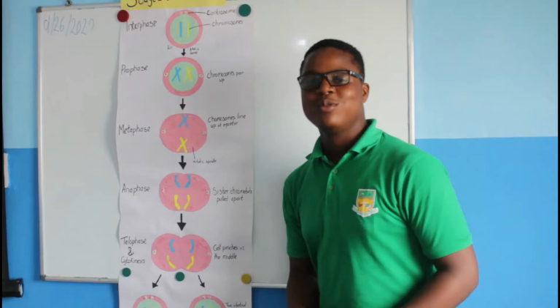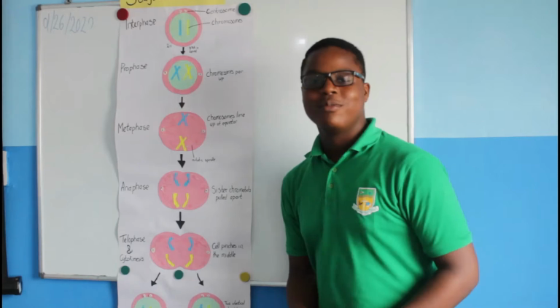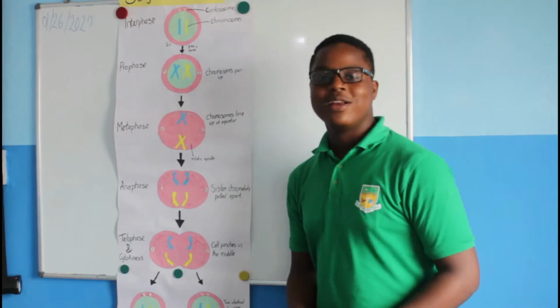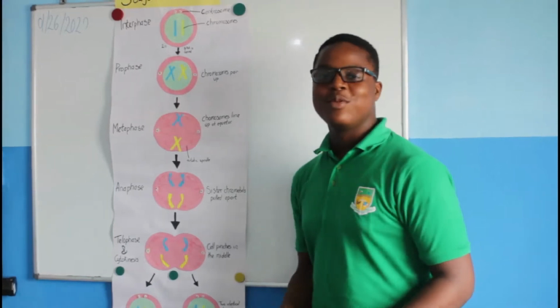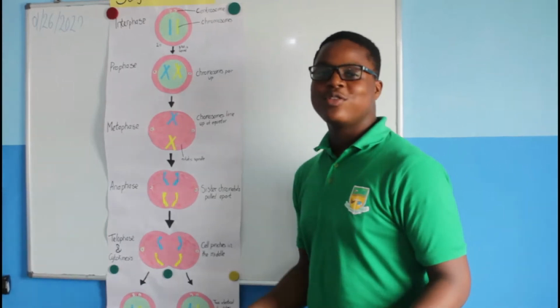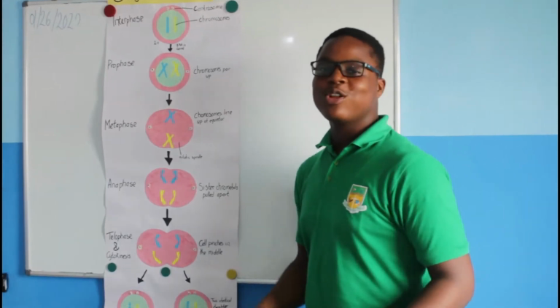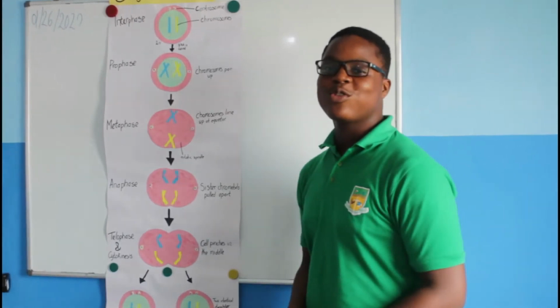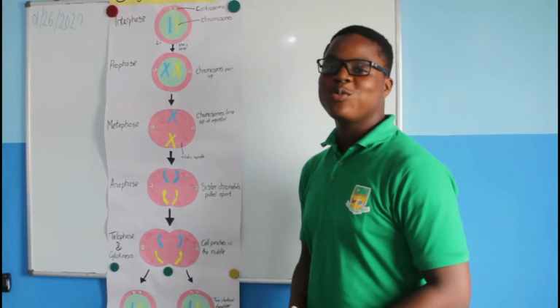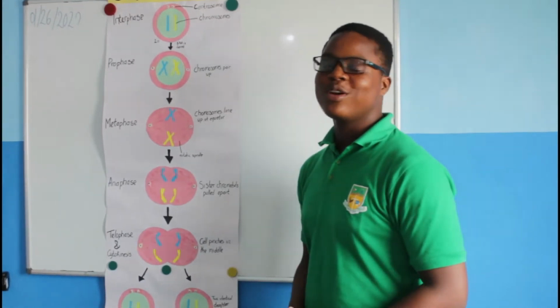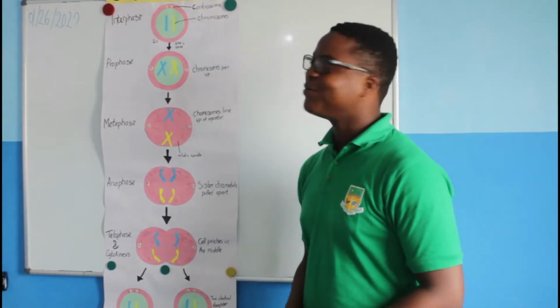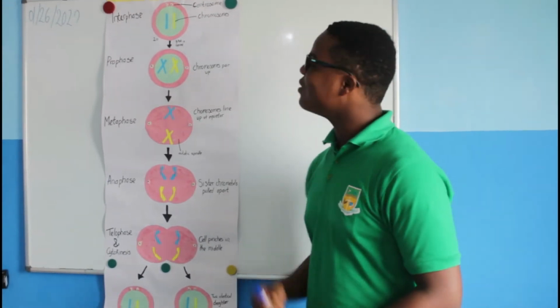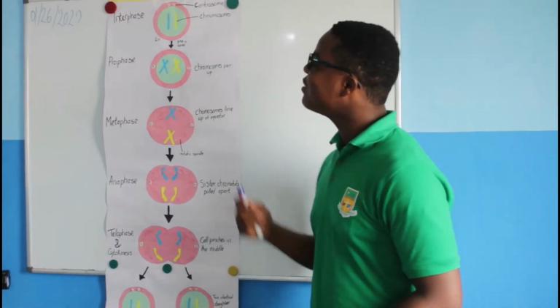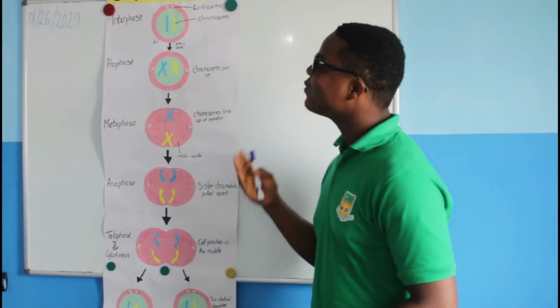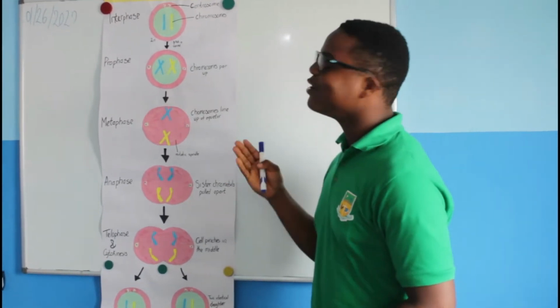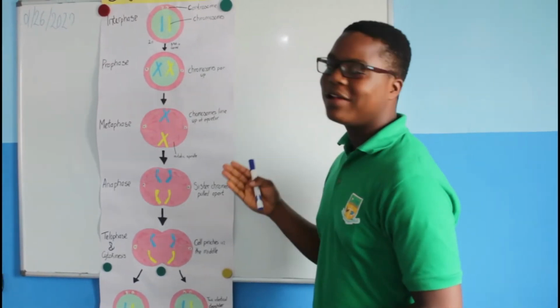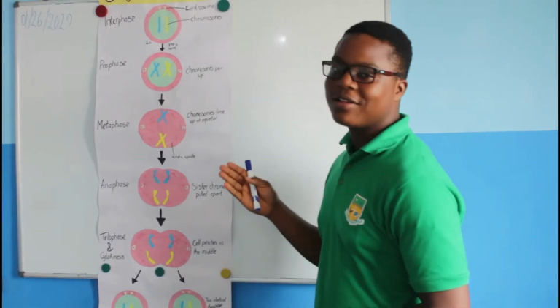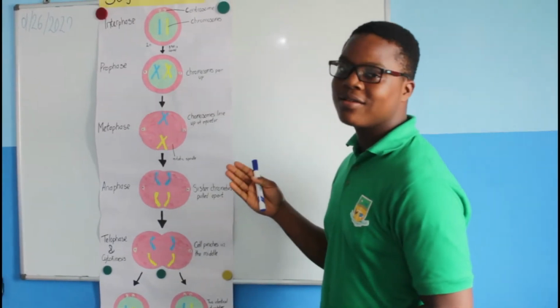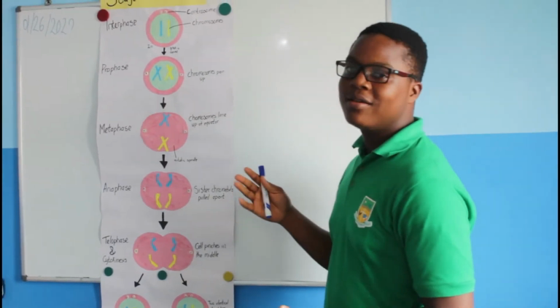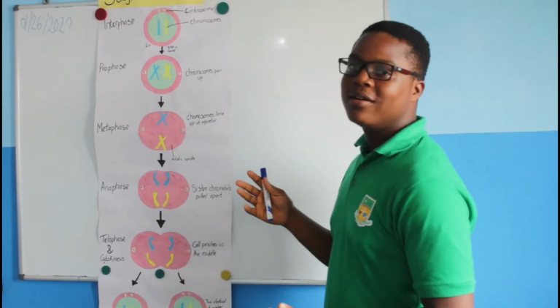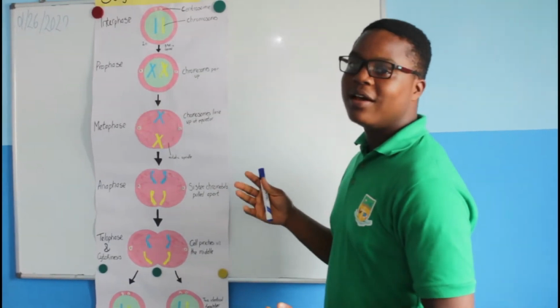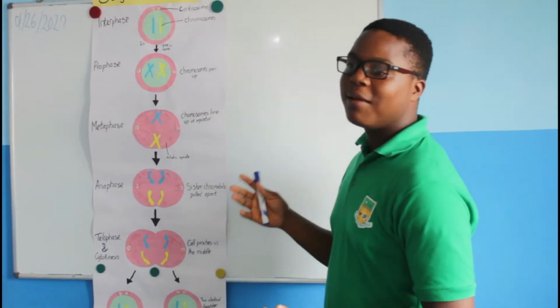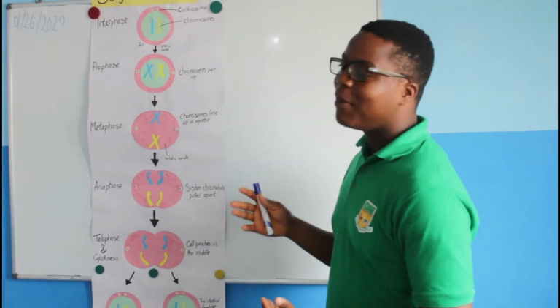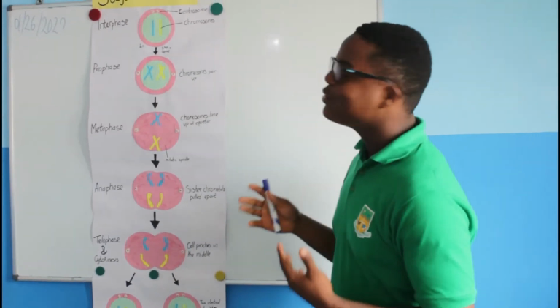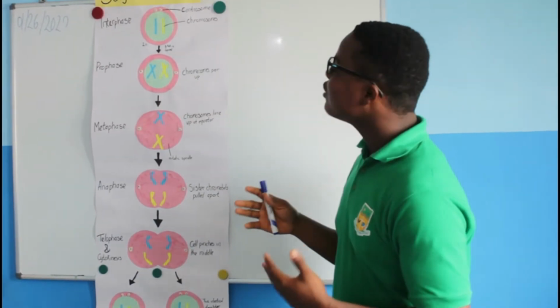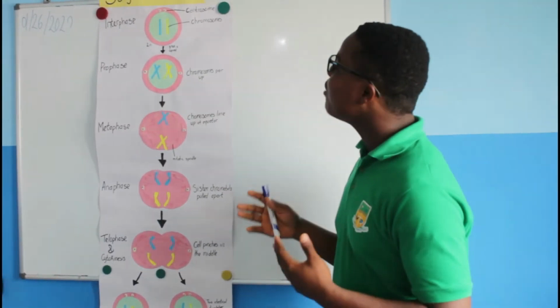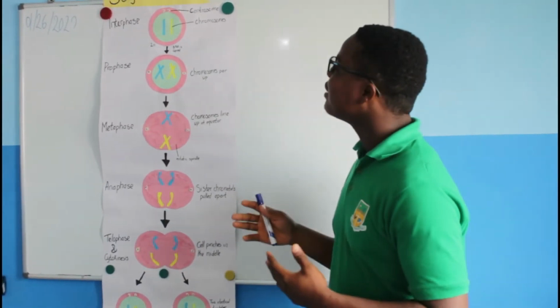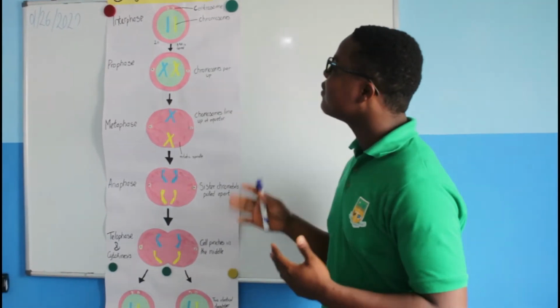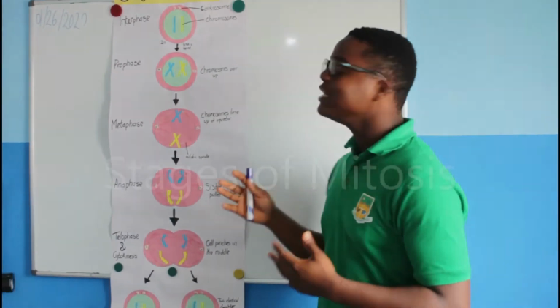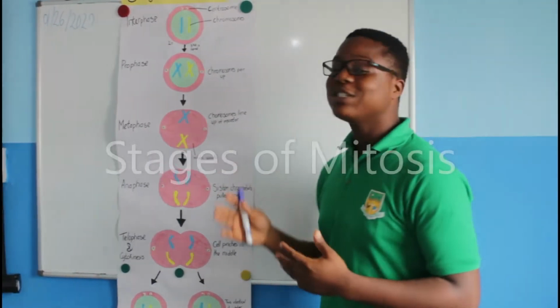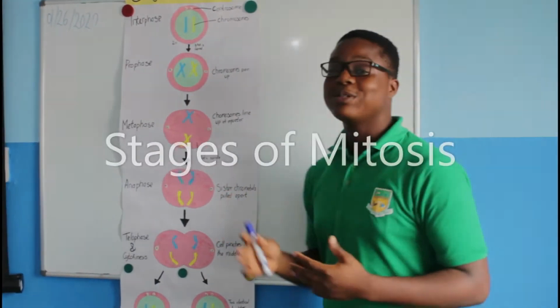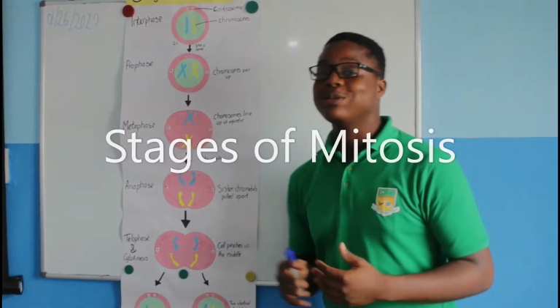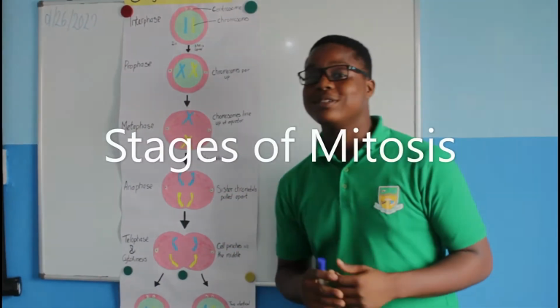My name is Douglas Cooper. I'm from the 10th grade class and I'm about to tell you about the stages of mitosis.